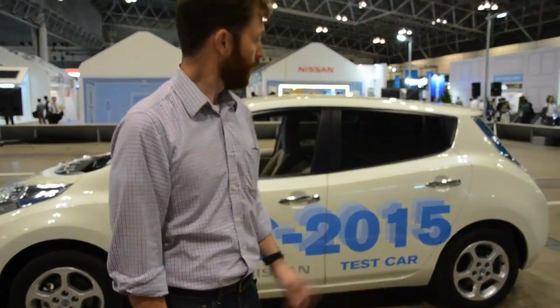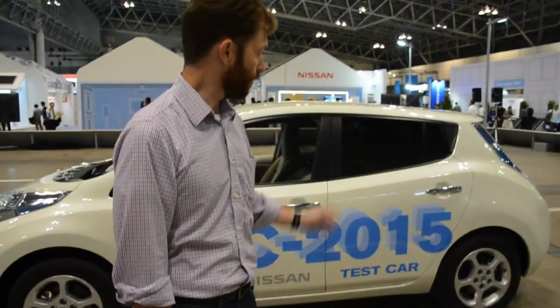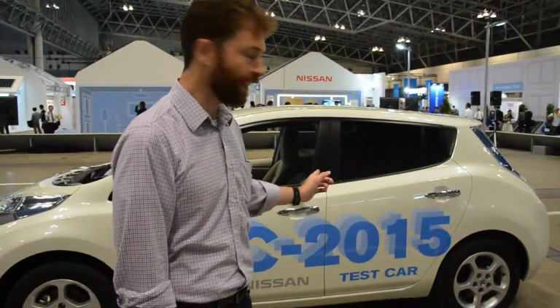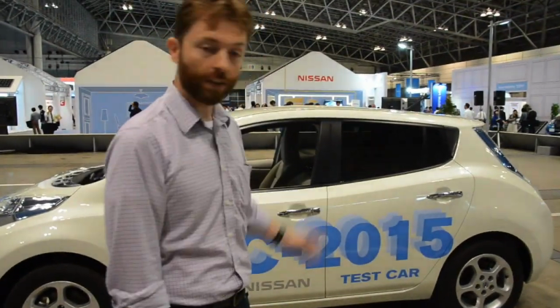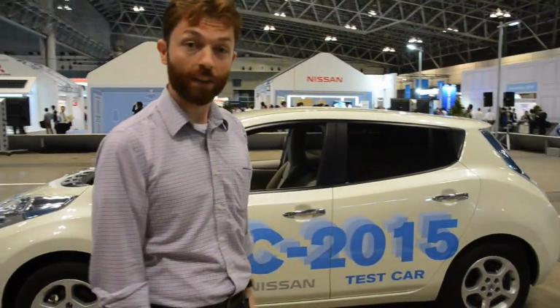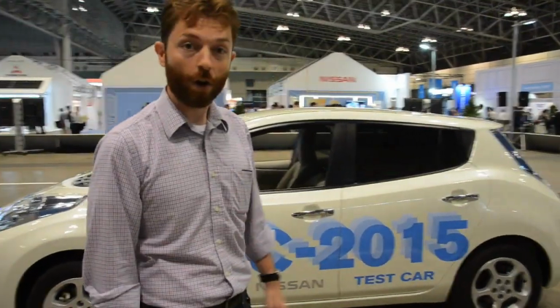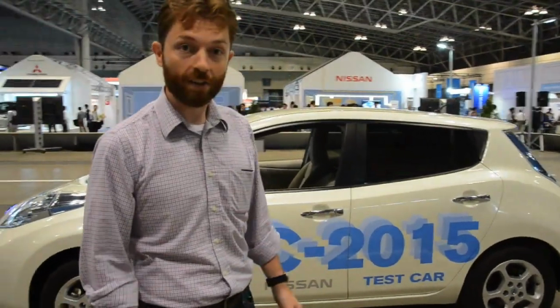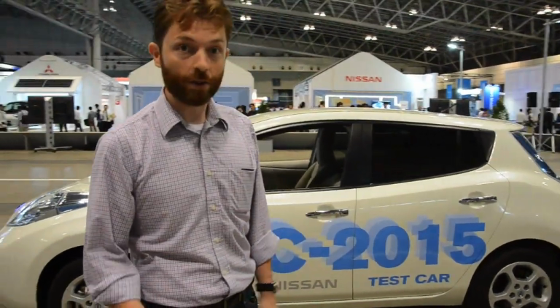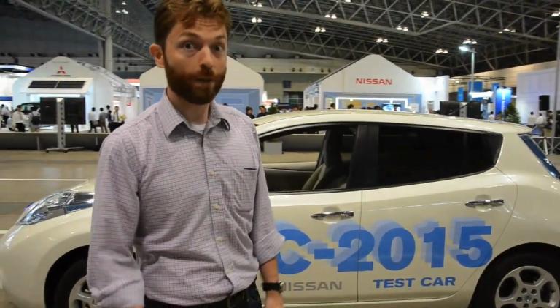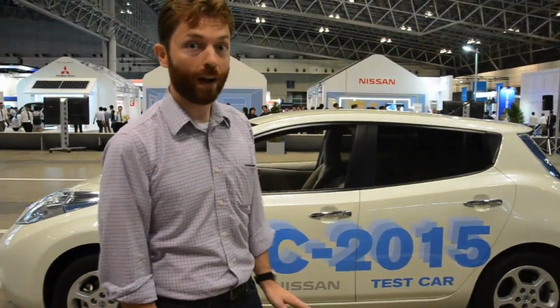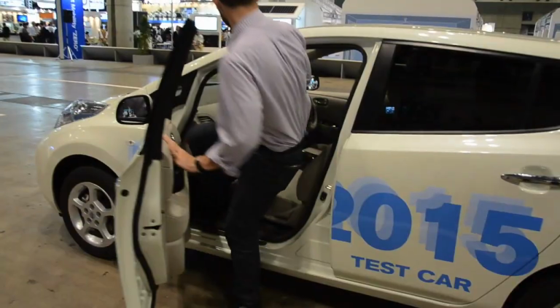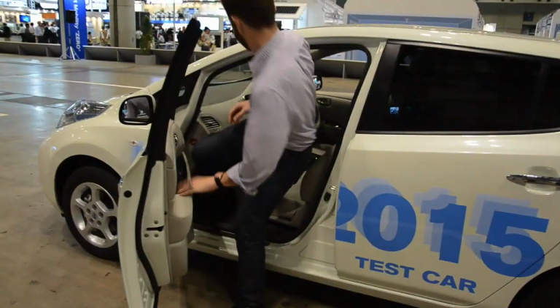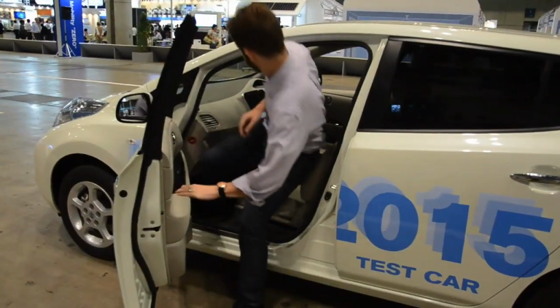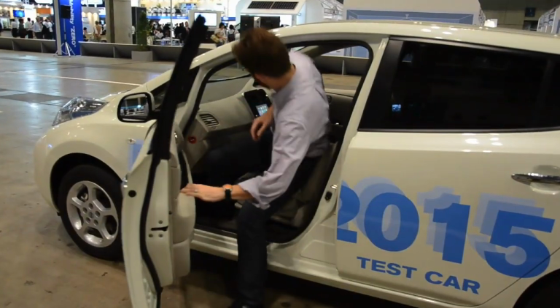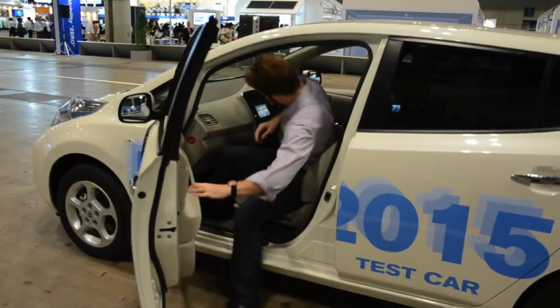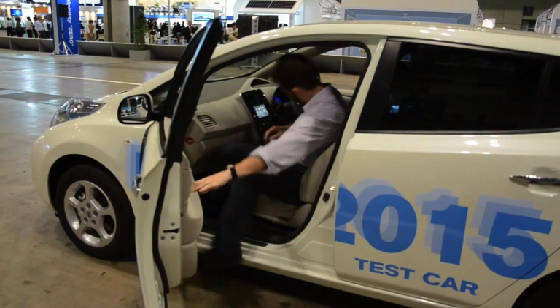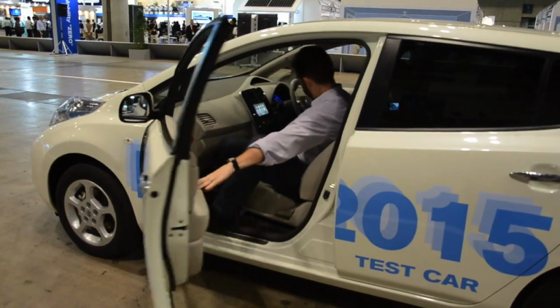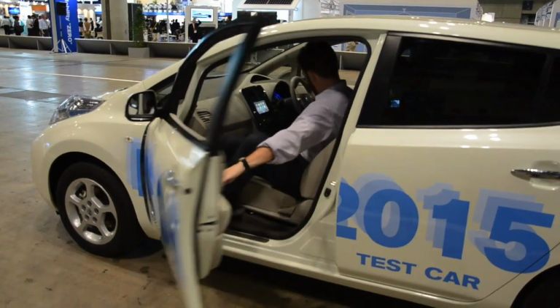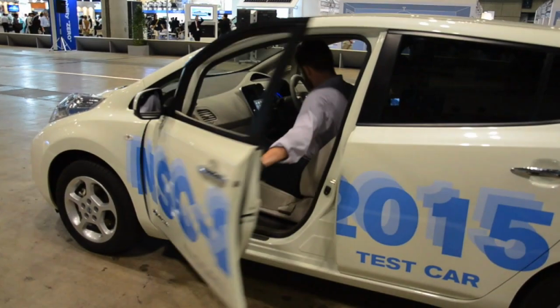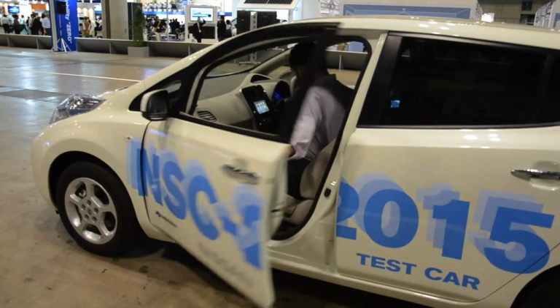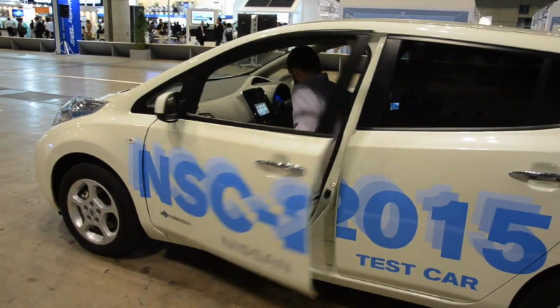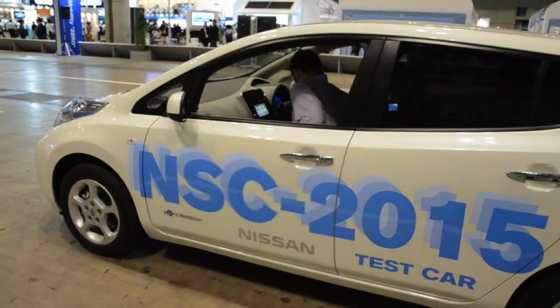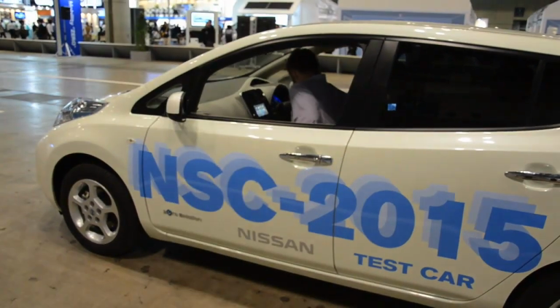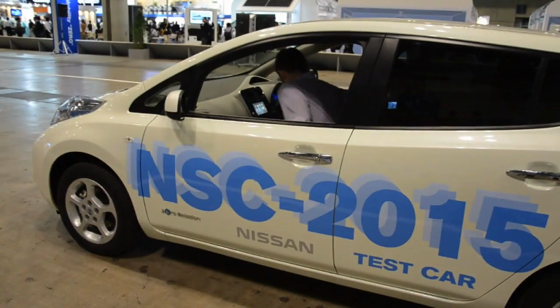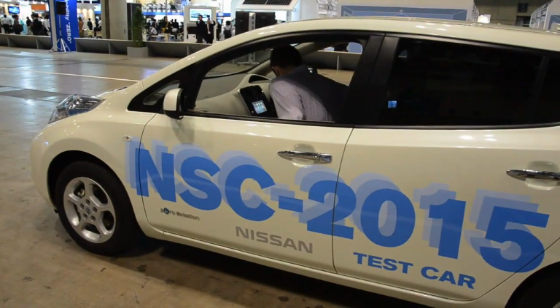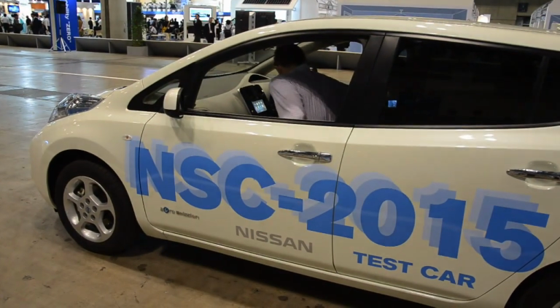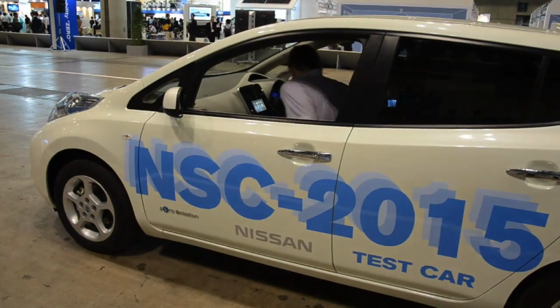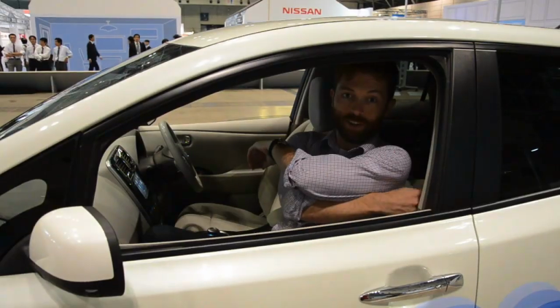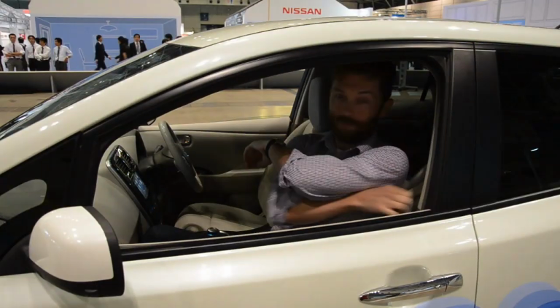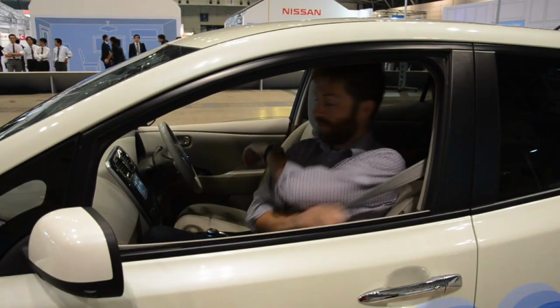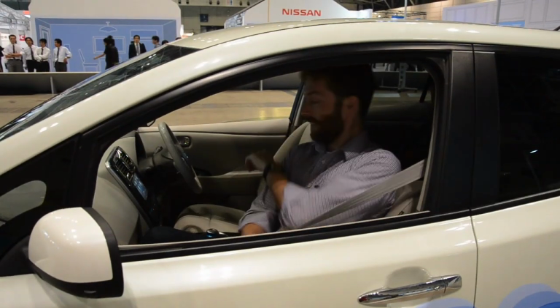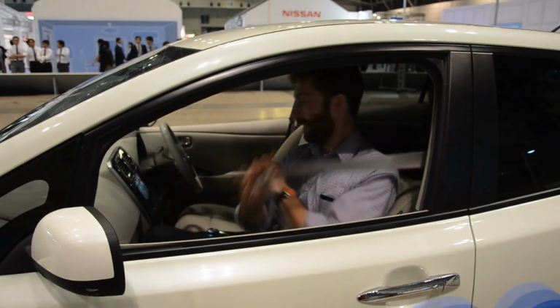So I'm going to get in the car and it's going to drive me around. Alright, here we go. I'm going to buckle up just in case.